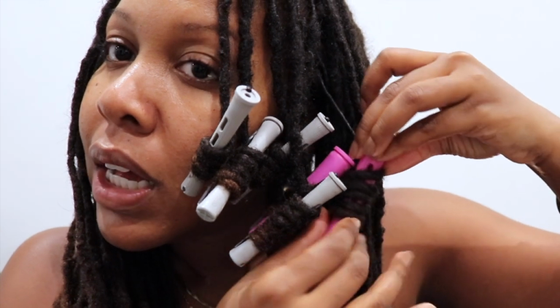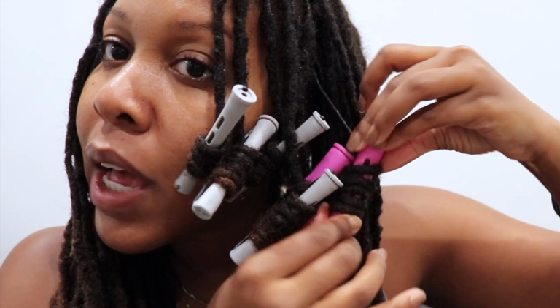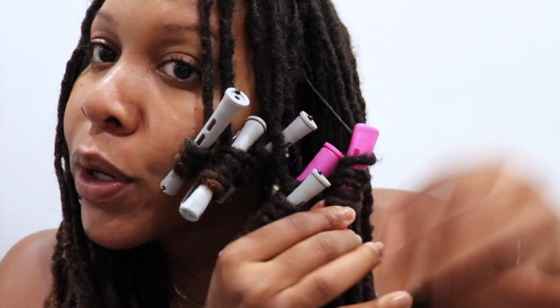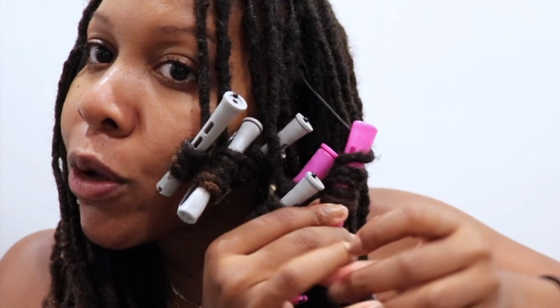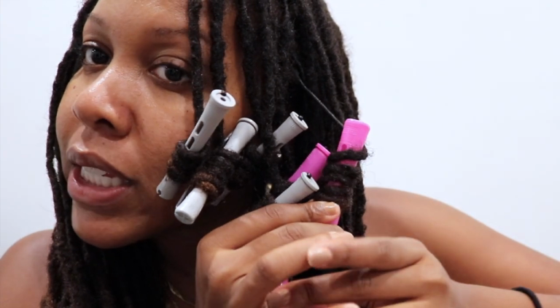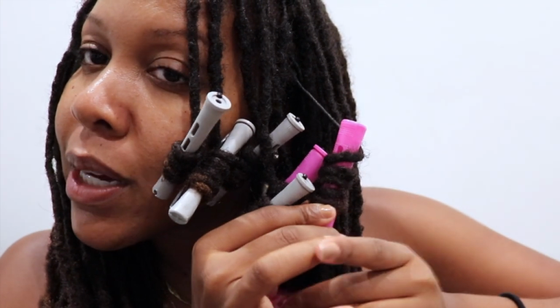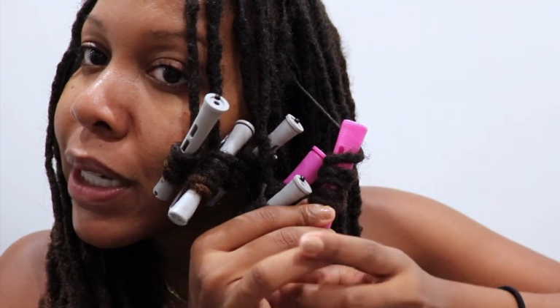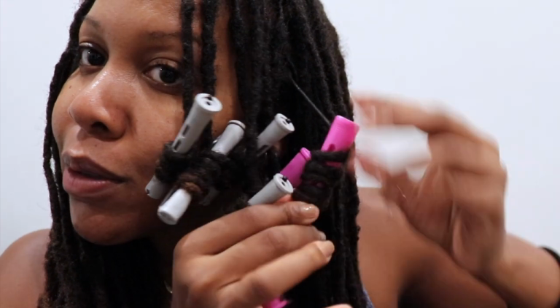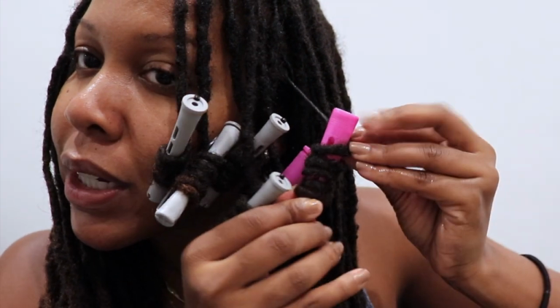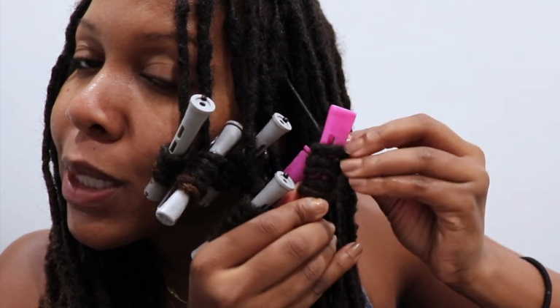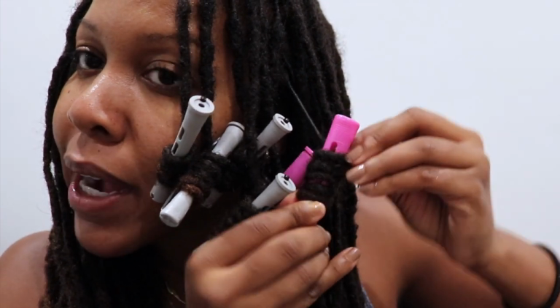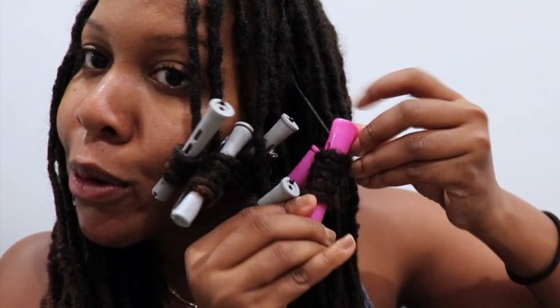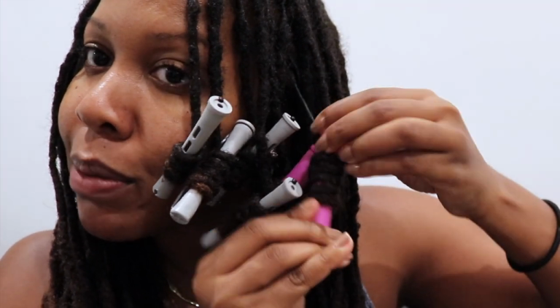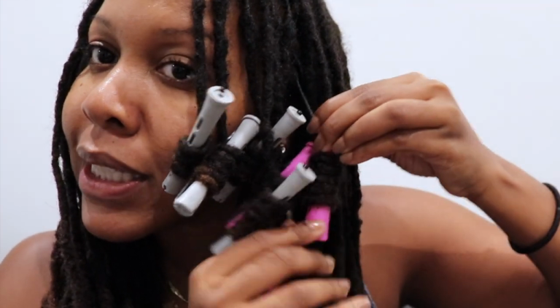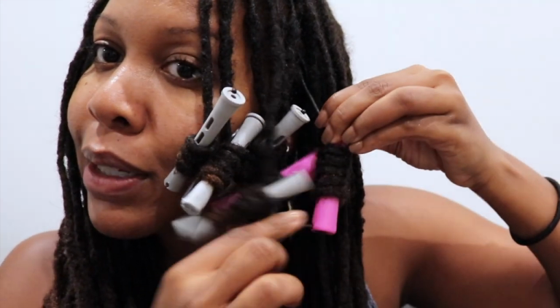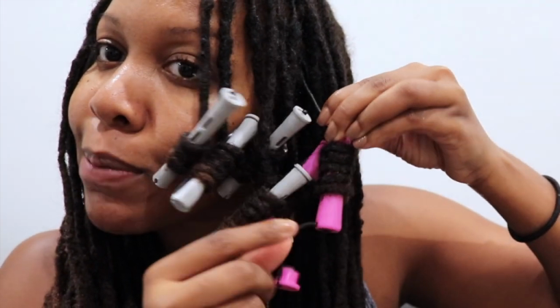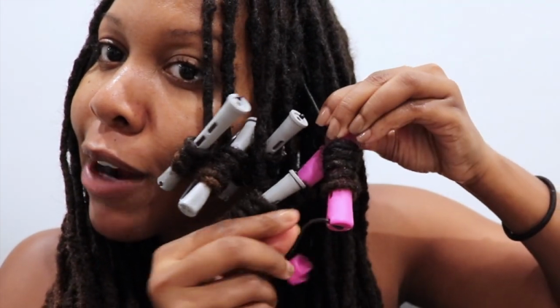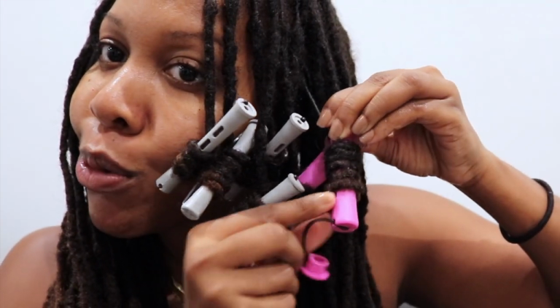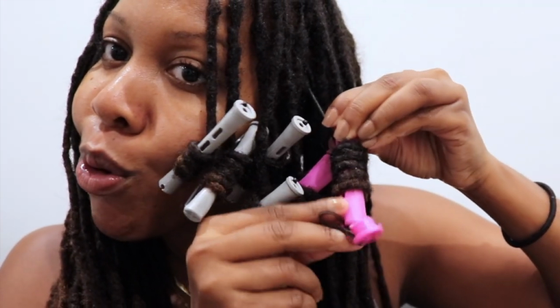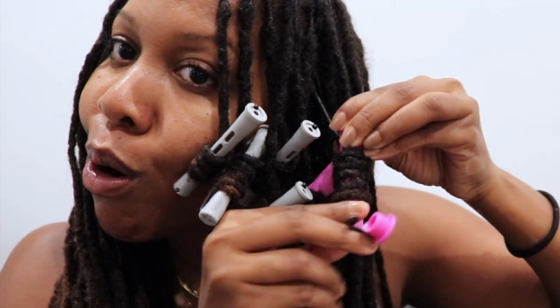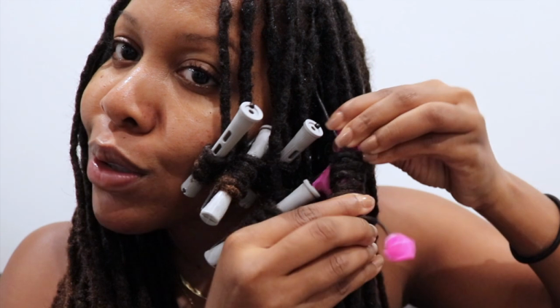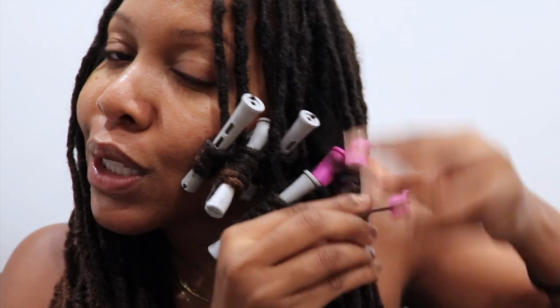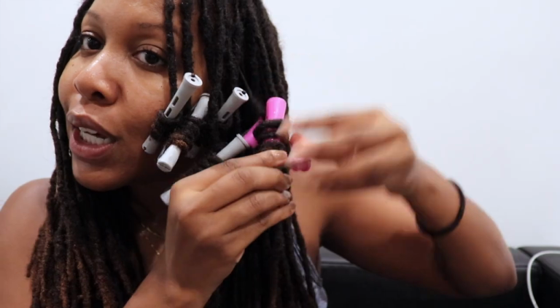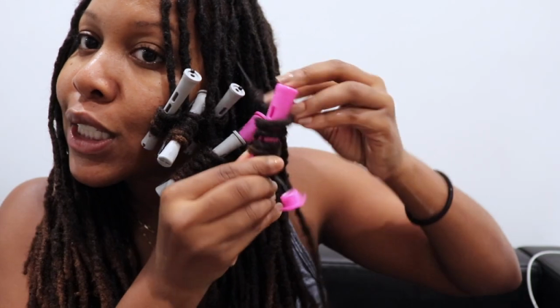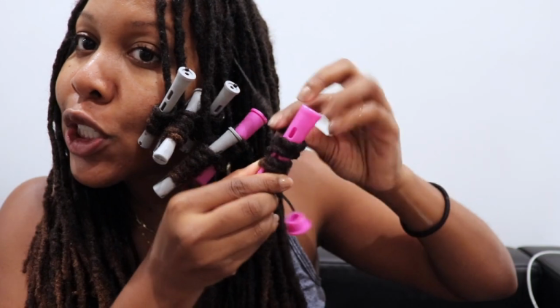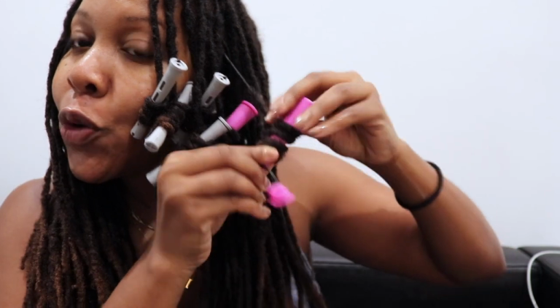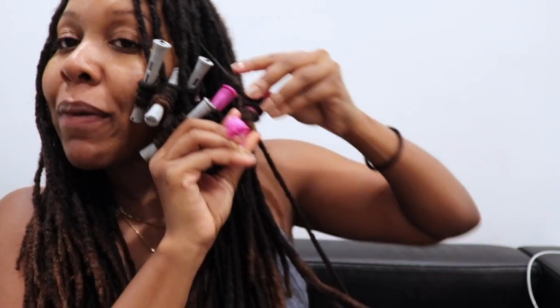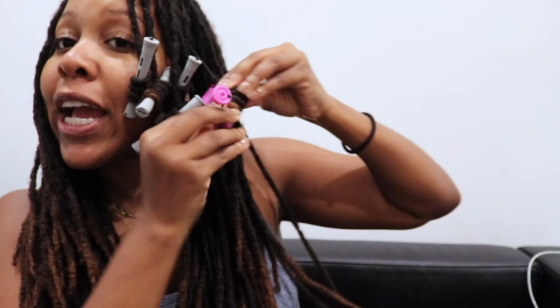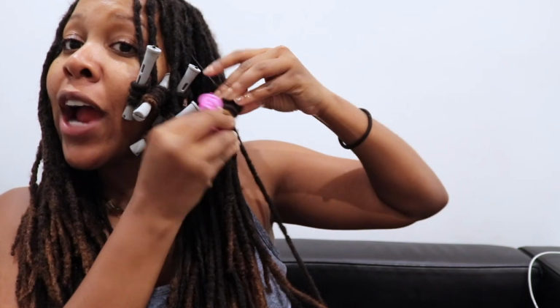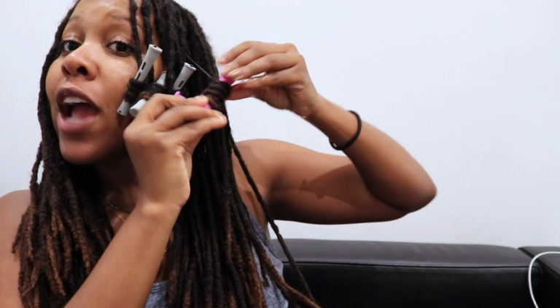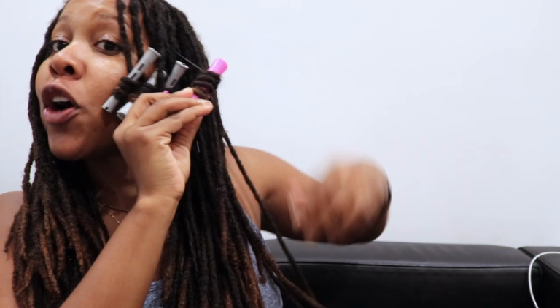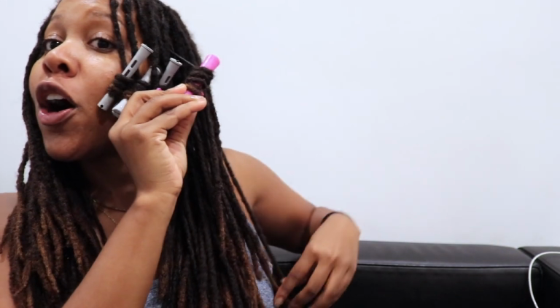When you're rolling these up, make sure you're doing it in a spiral — that's how you get the spiral curls.